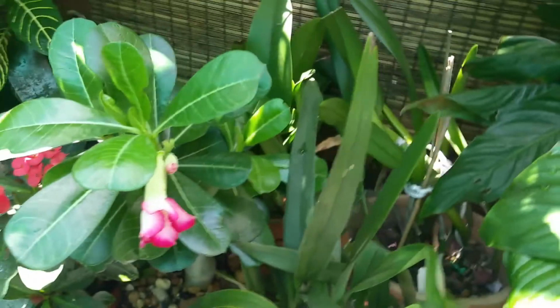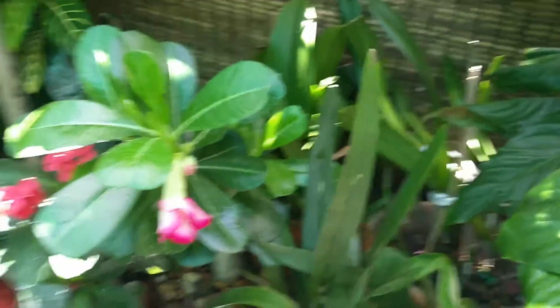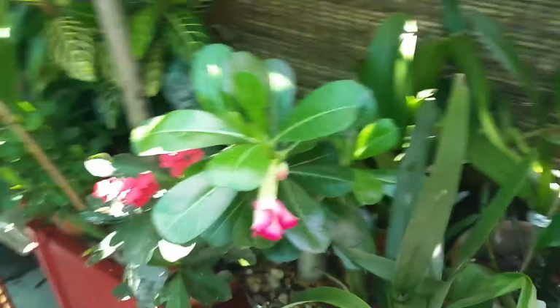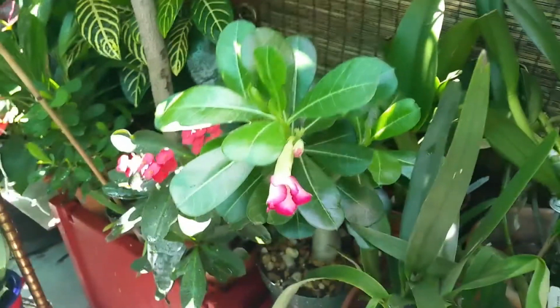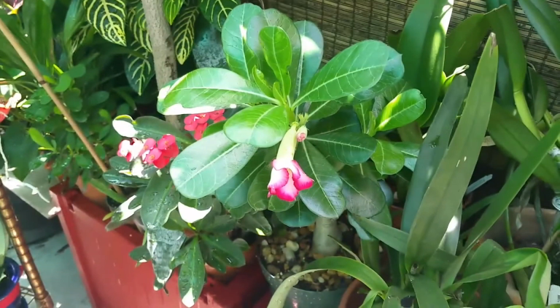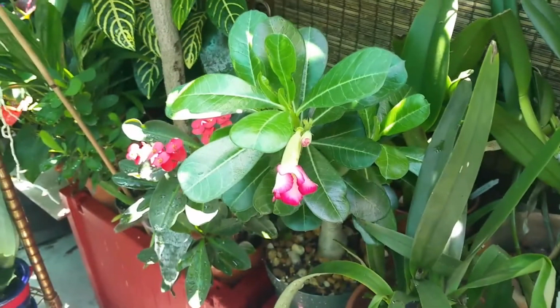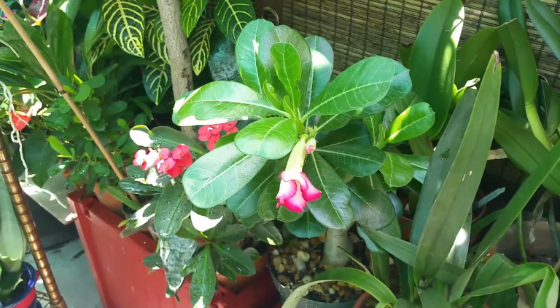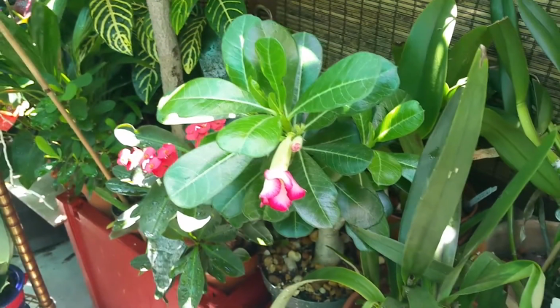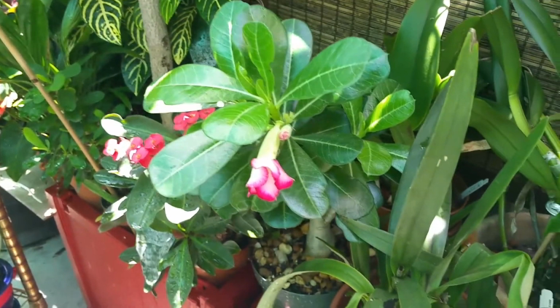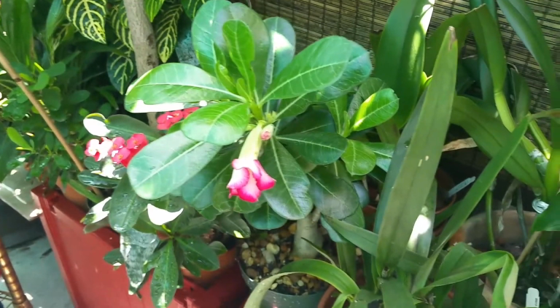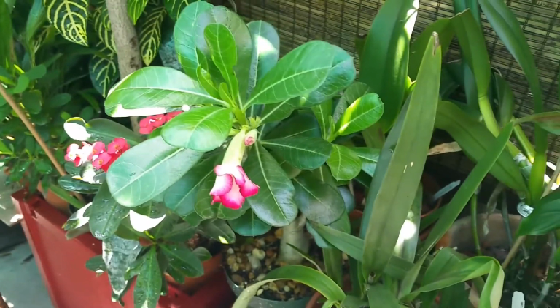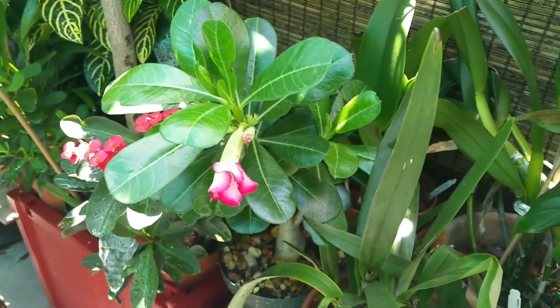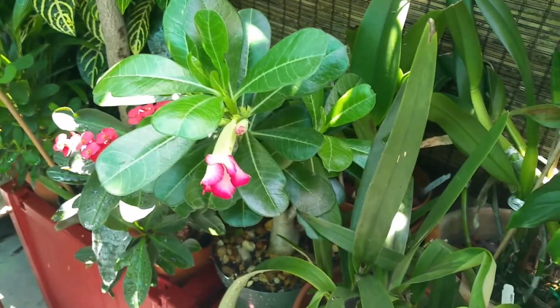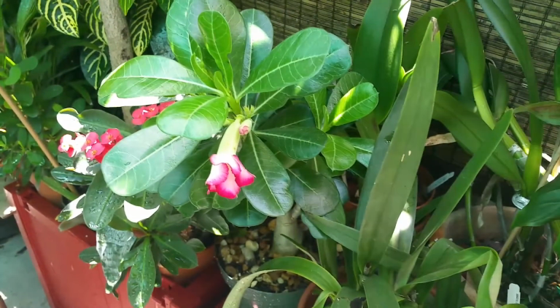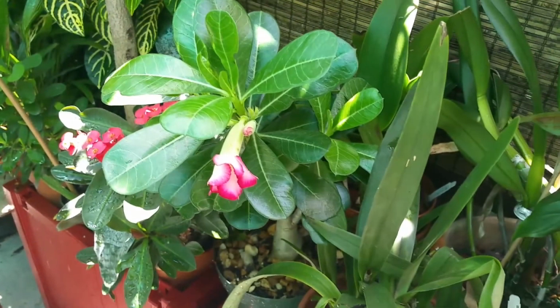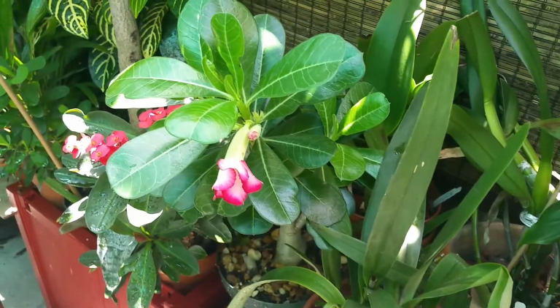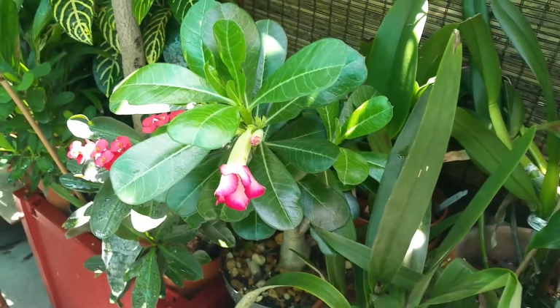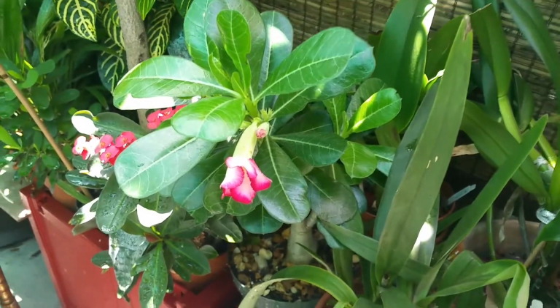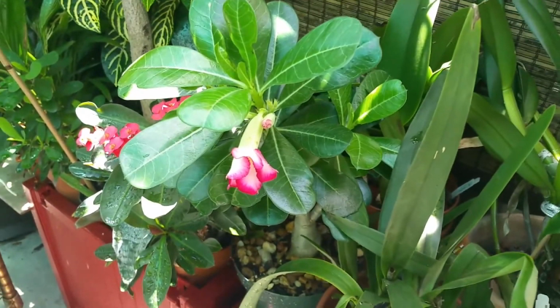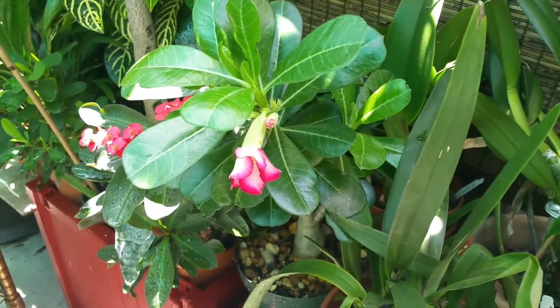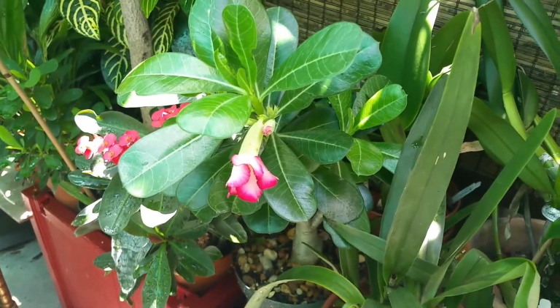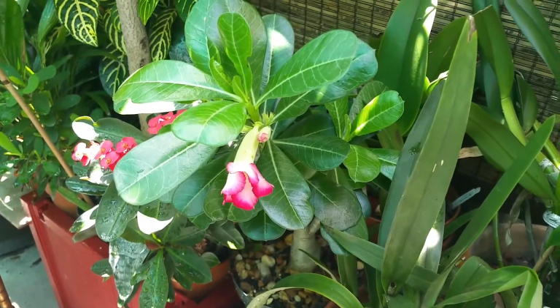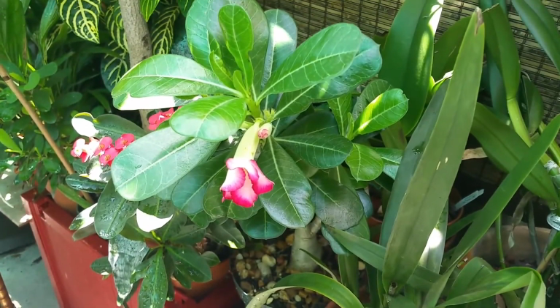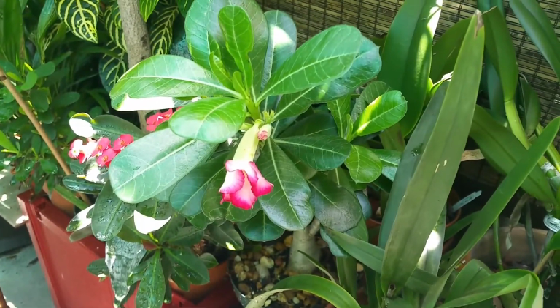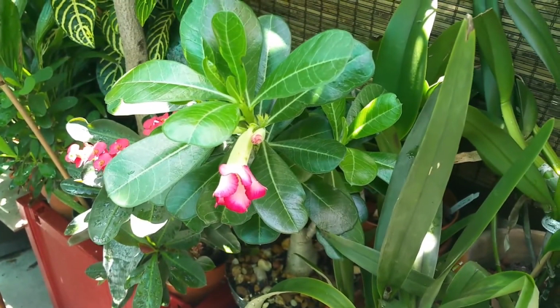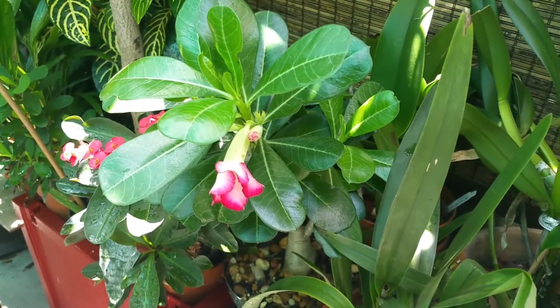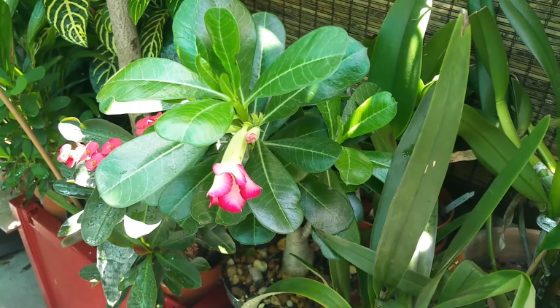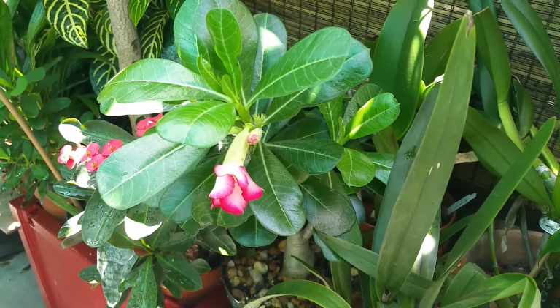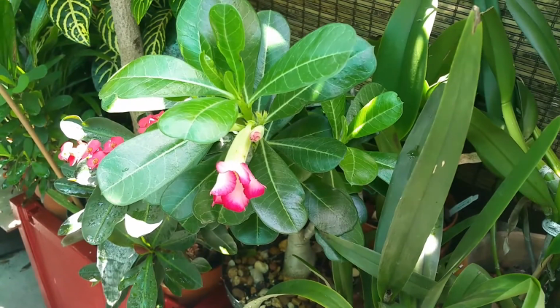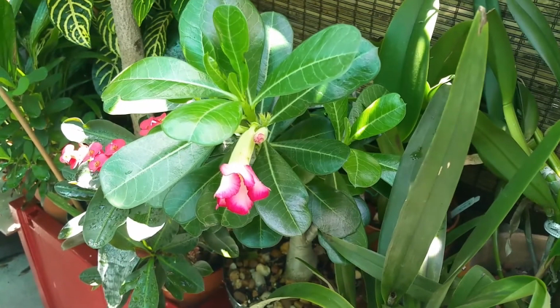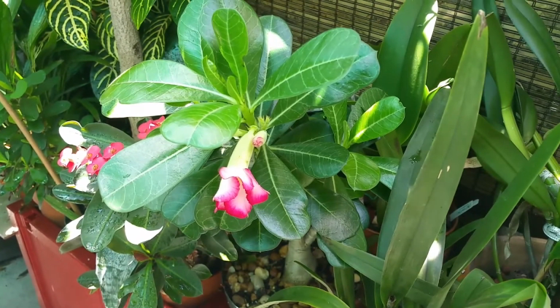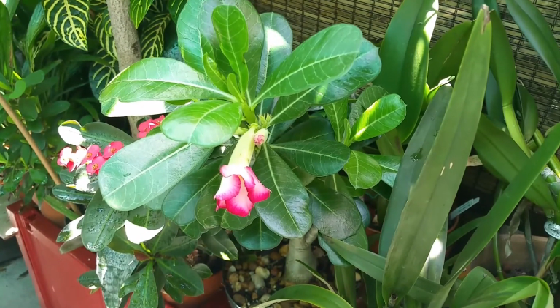First time blooming for my desert rose! Thanks for stopping by and have a great gardening day.